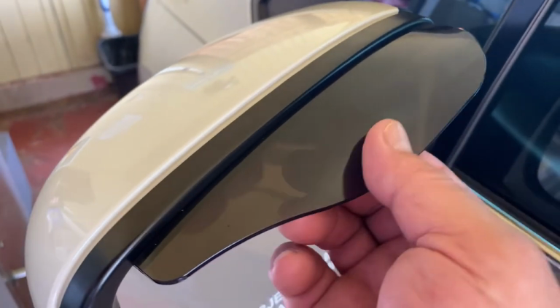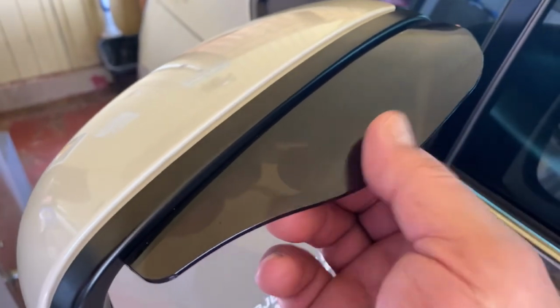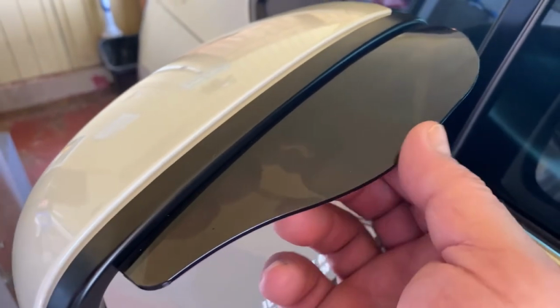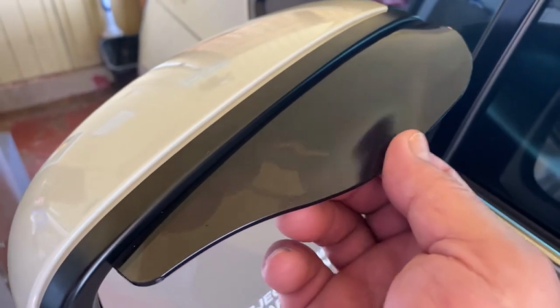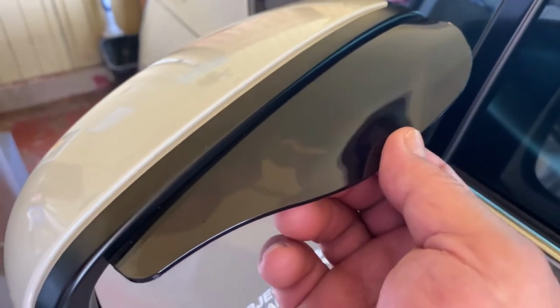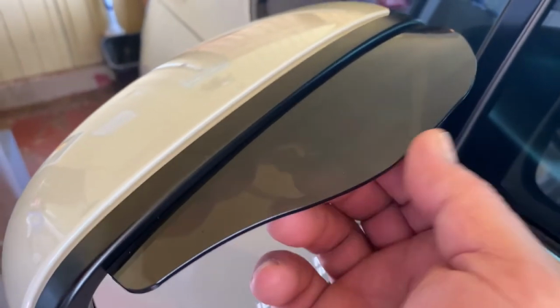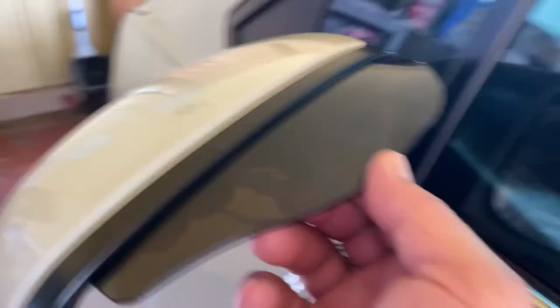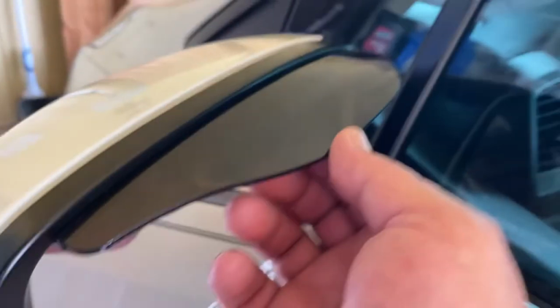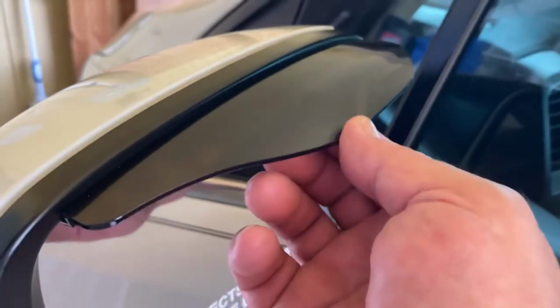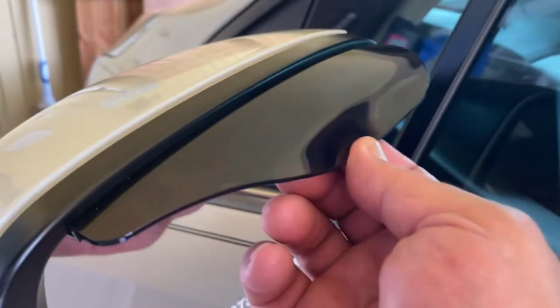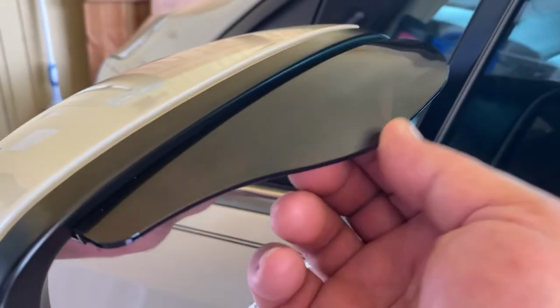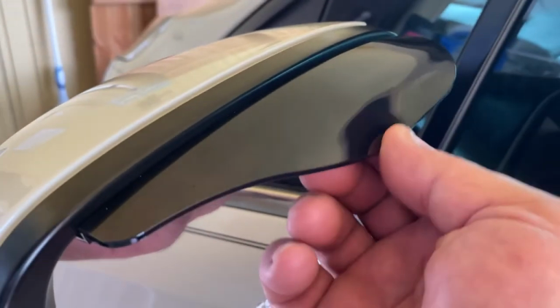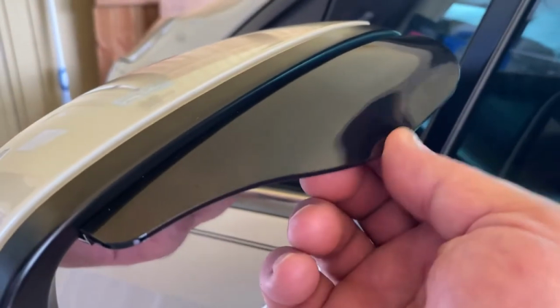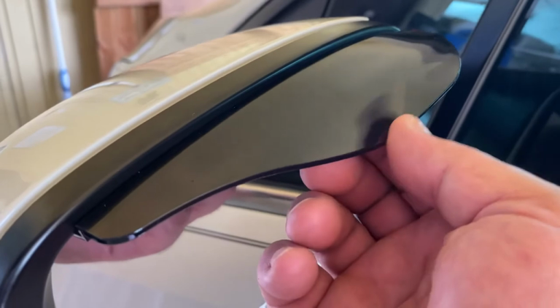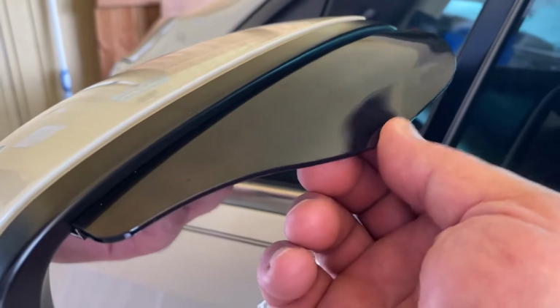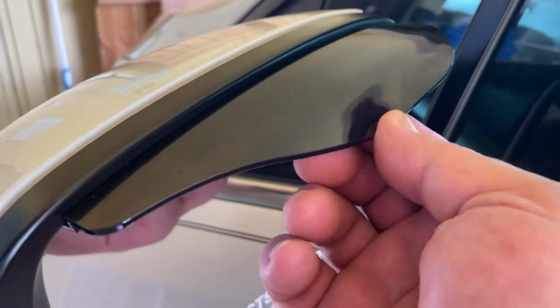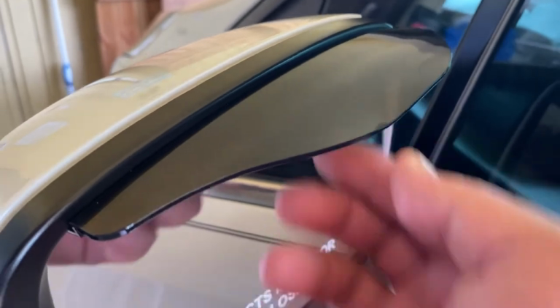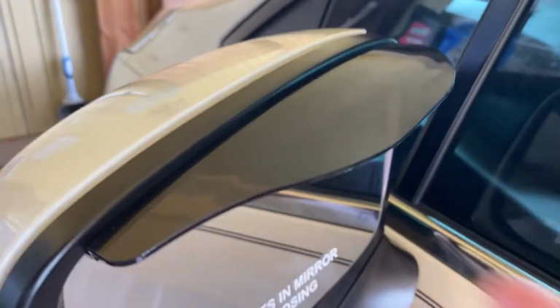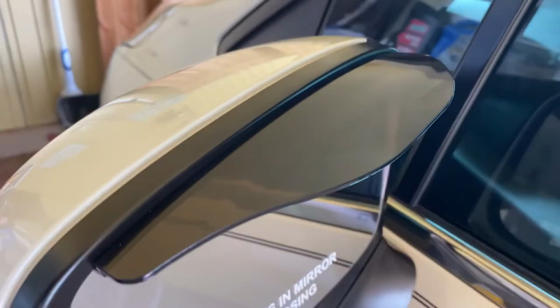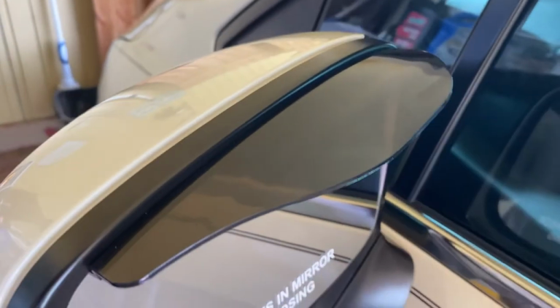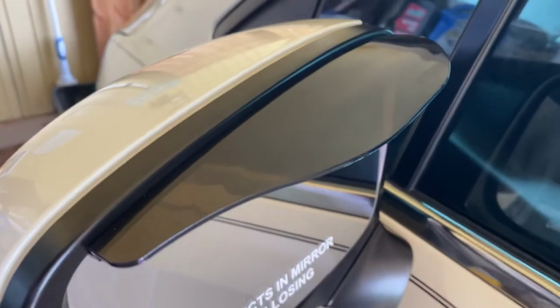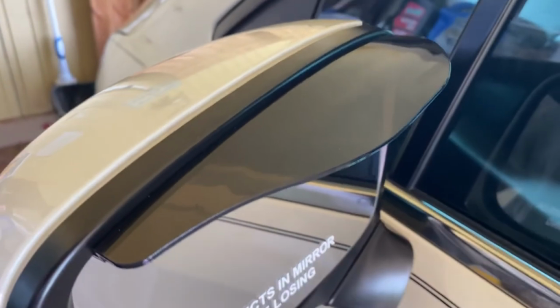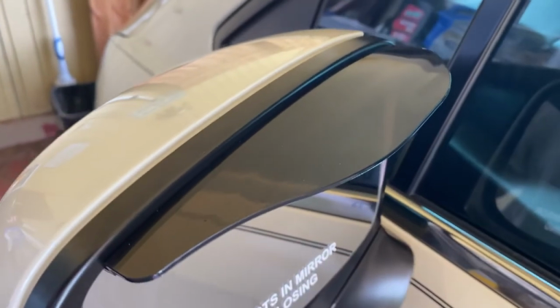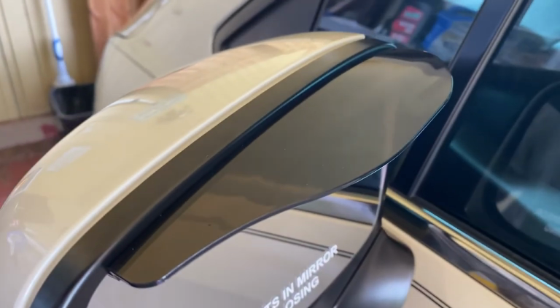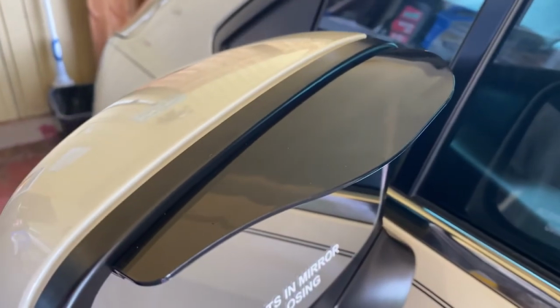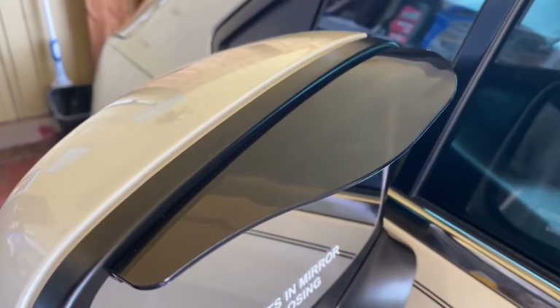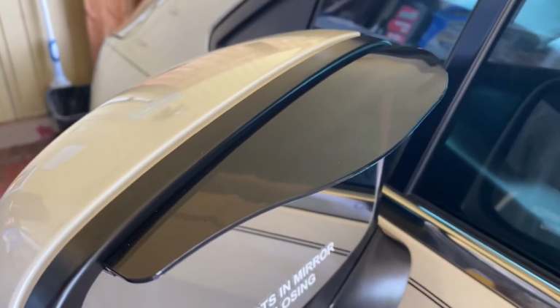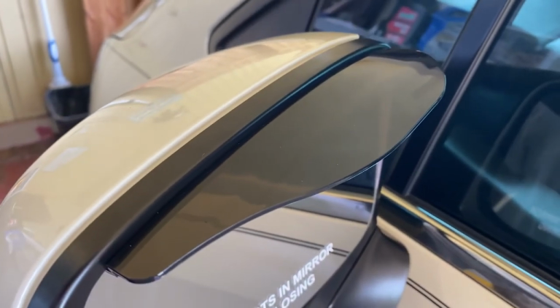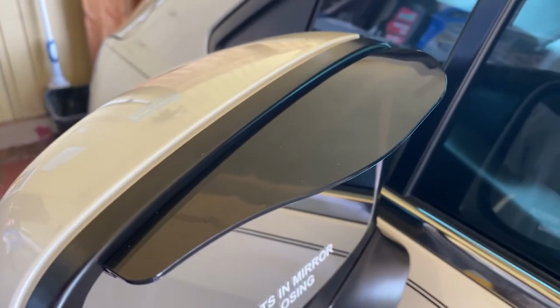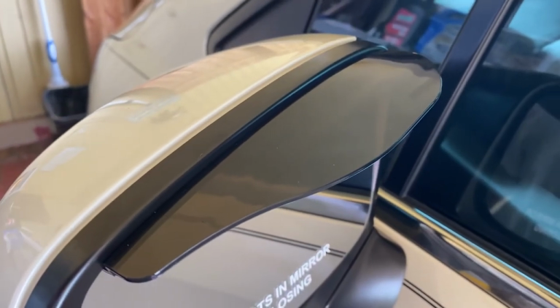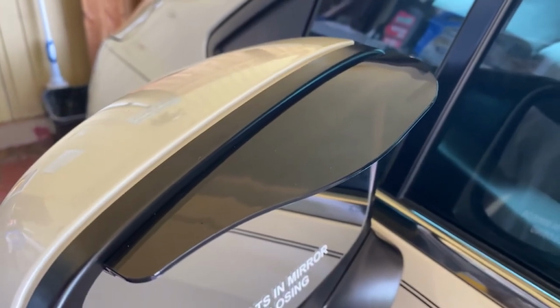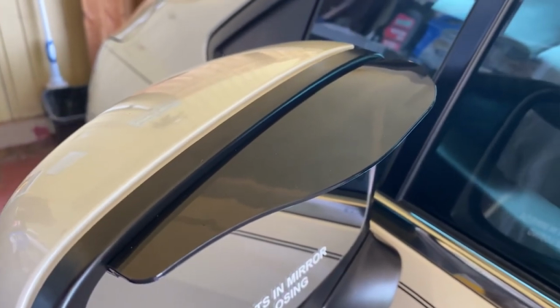What I like about it is it's rubber. As you can see, it's bending and stuff. That way, when you go through a car wash, it doesn't break.